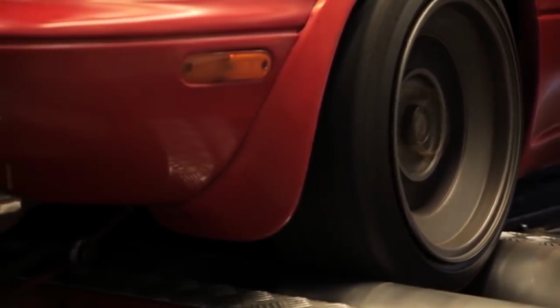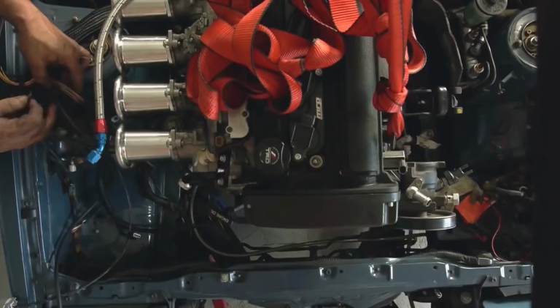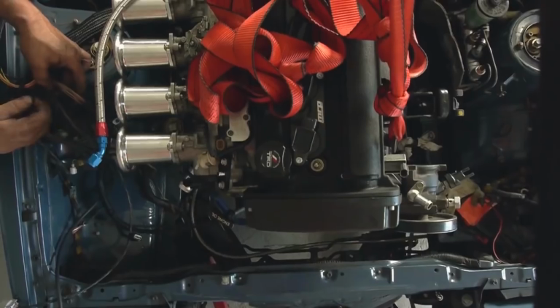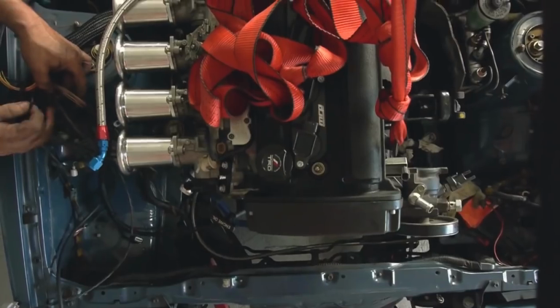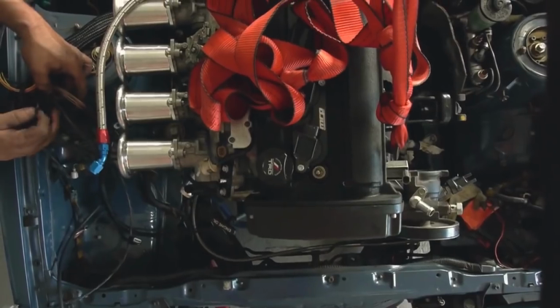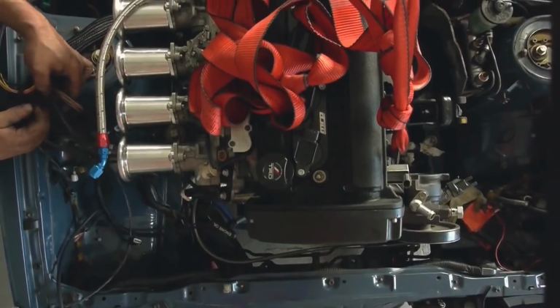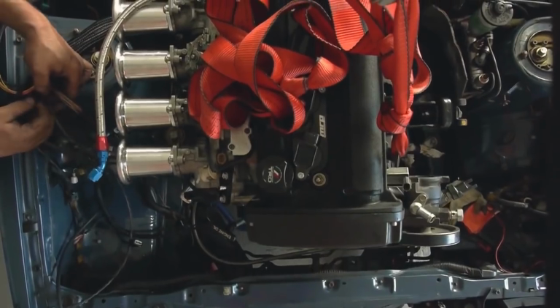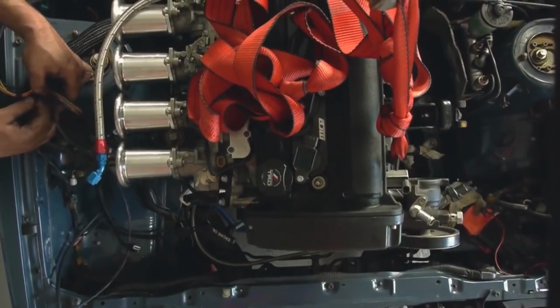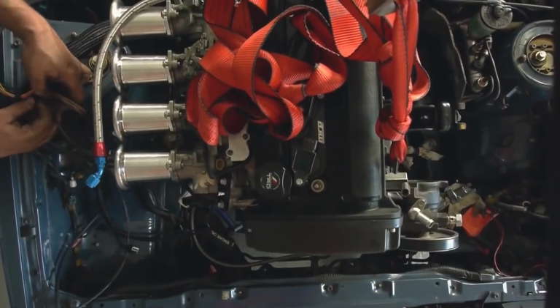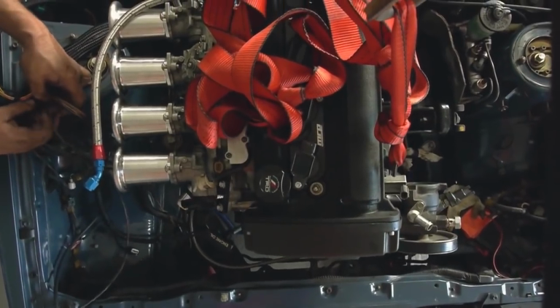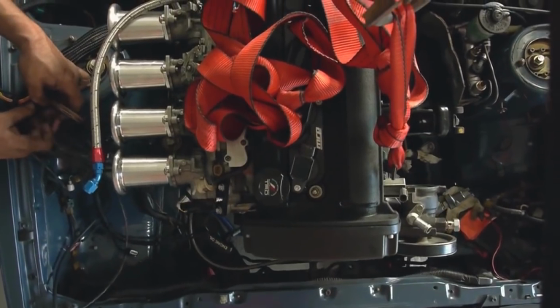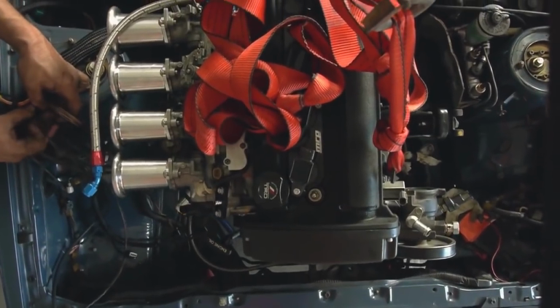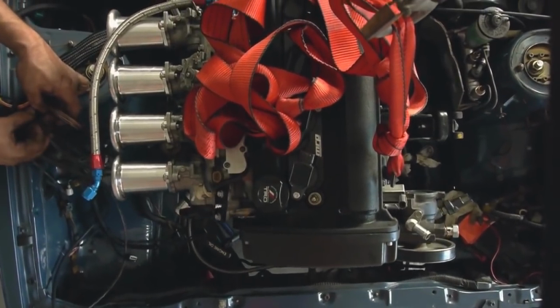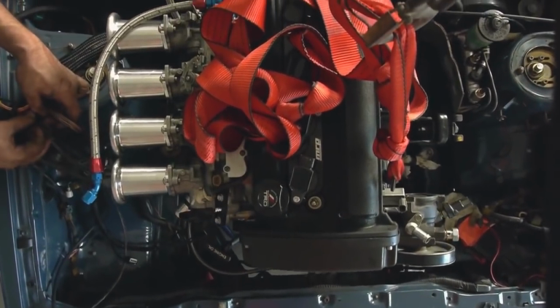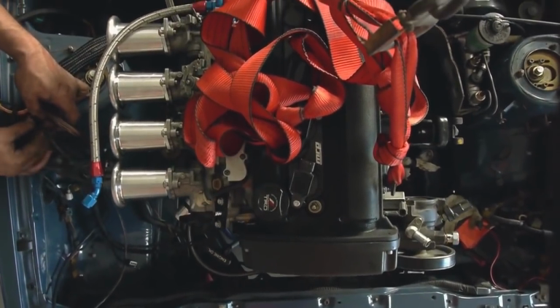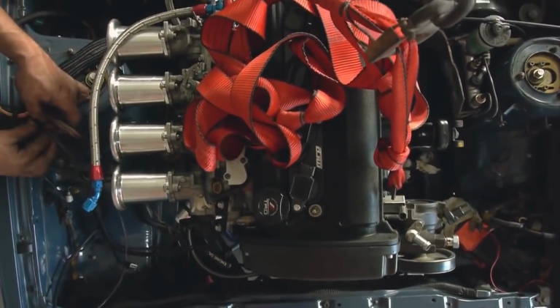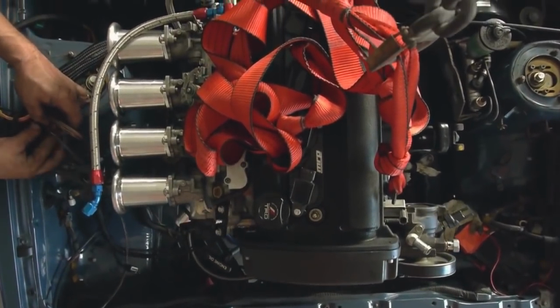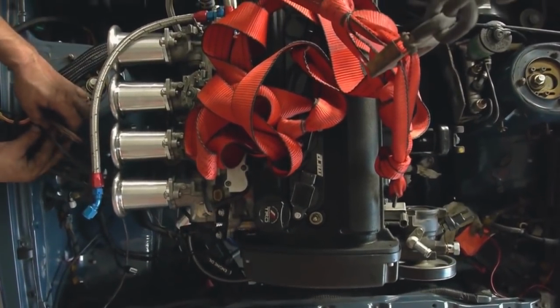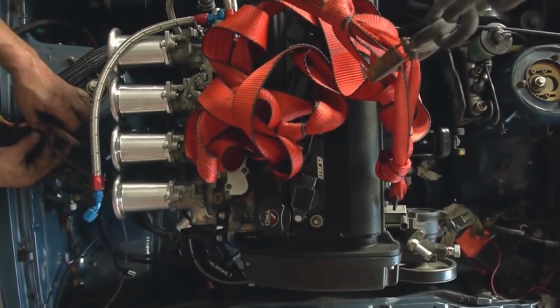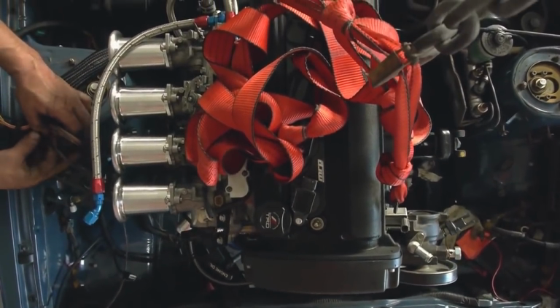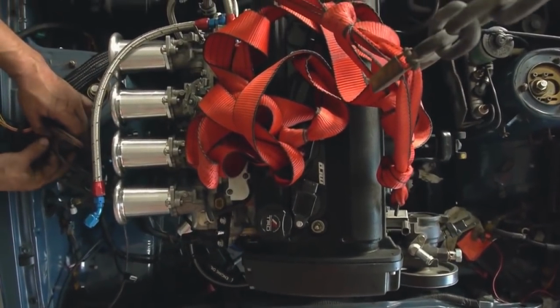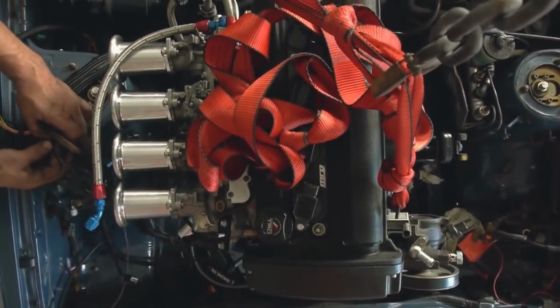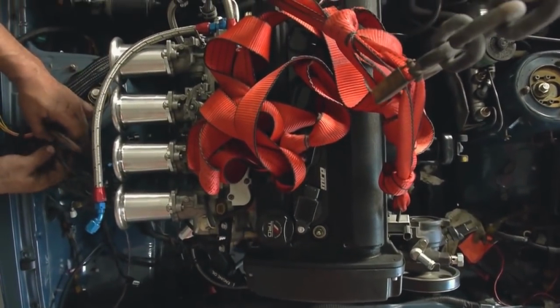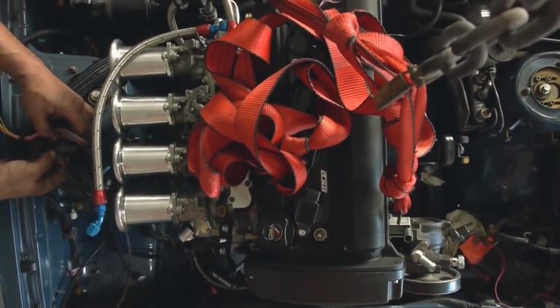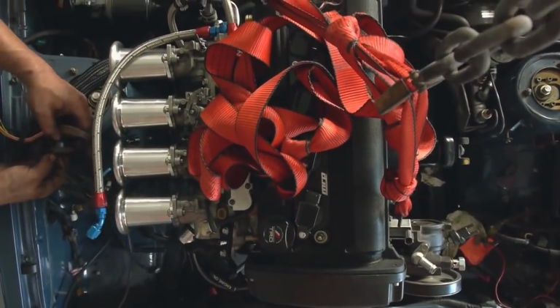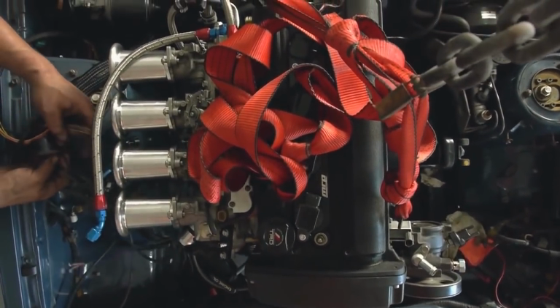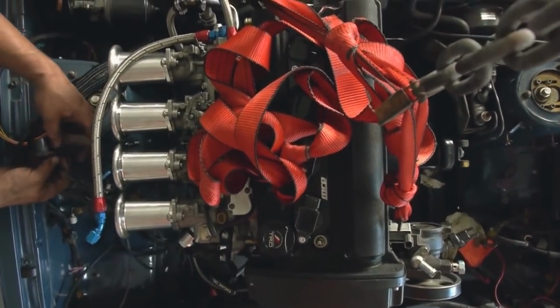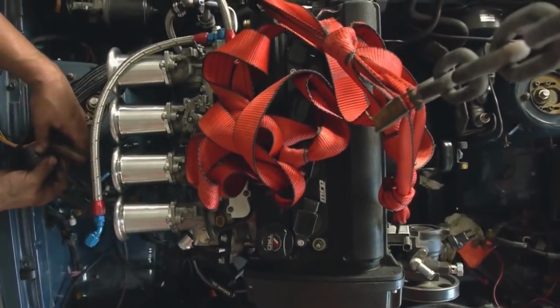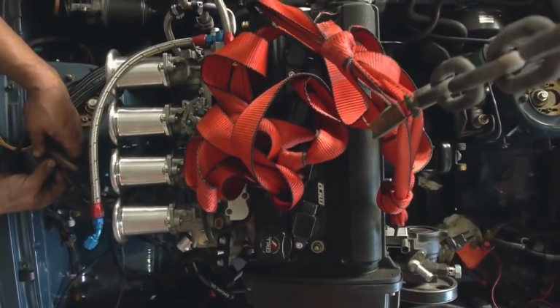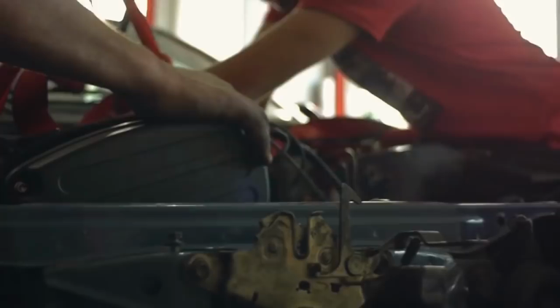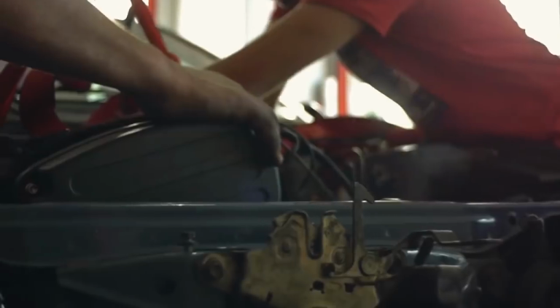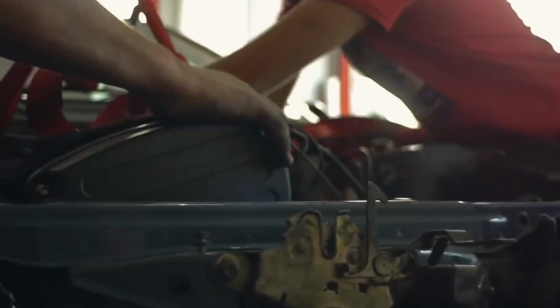So now you know what you're looking at between horsepower, brake horsepower, and wheel horsepower.